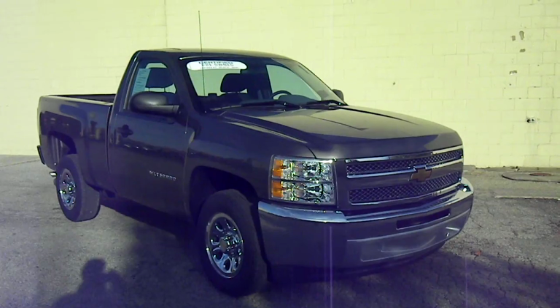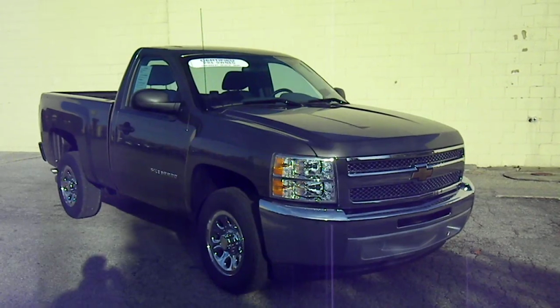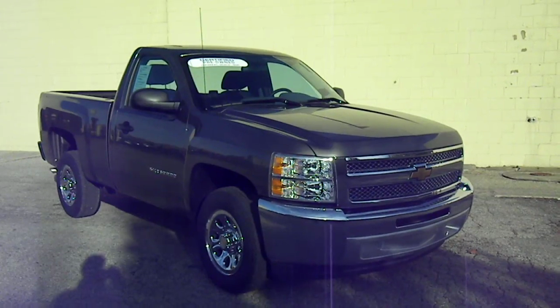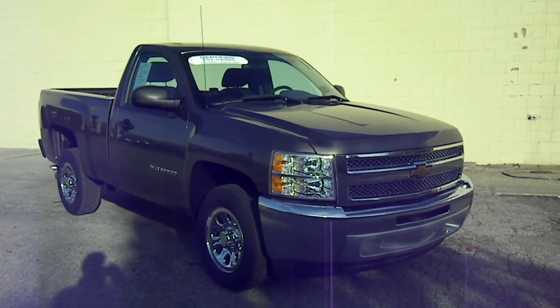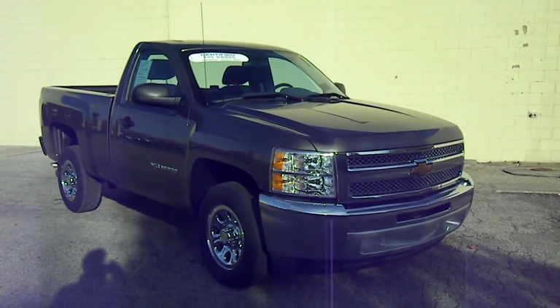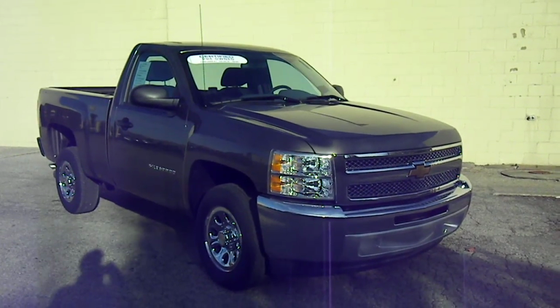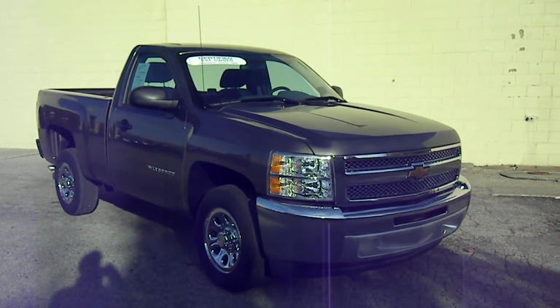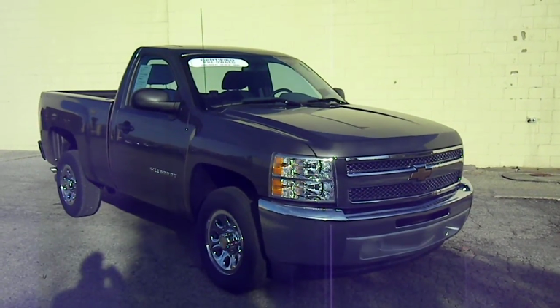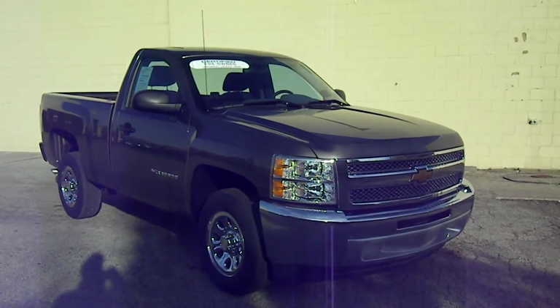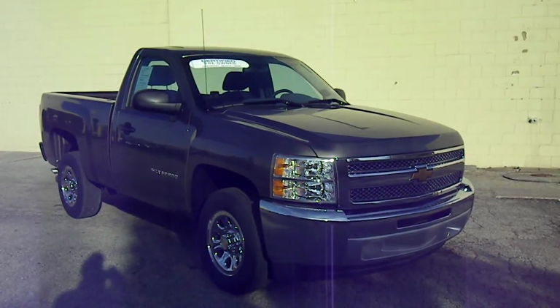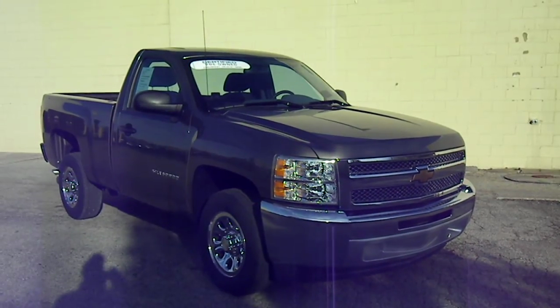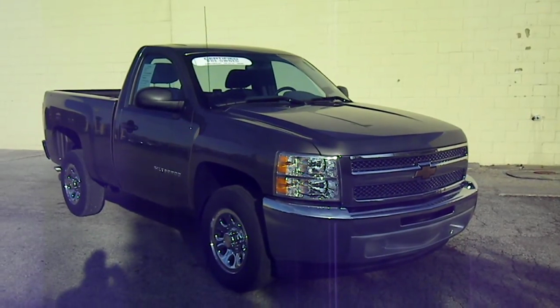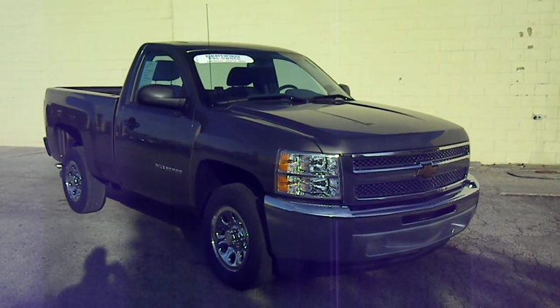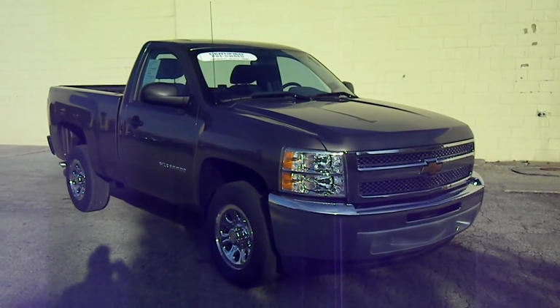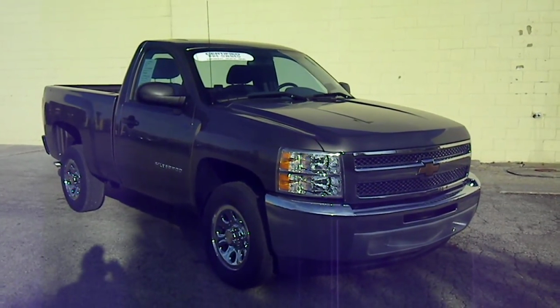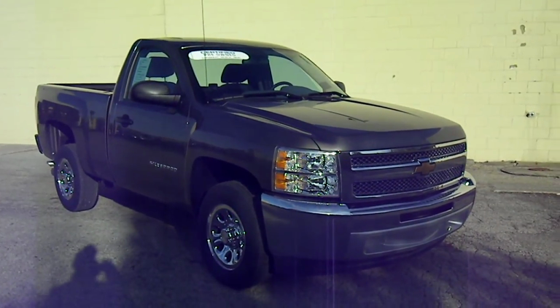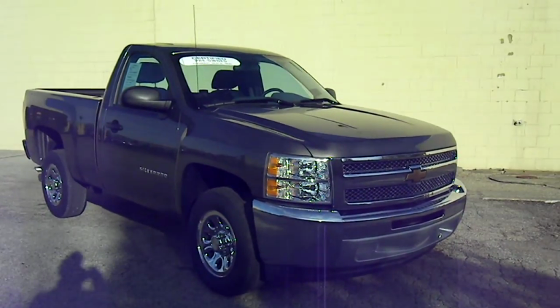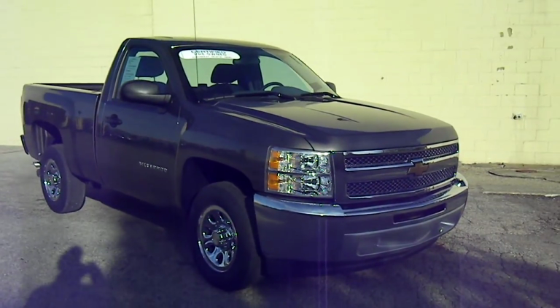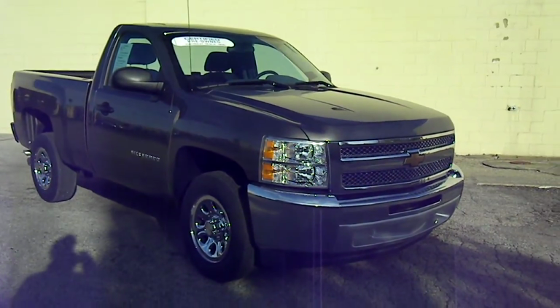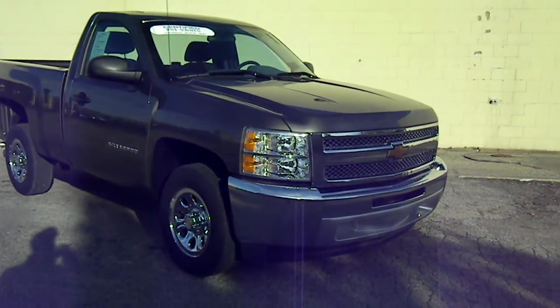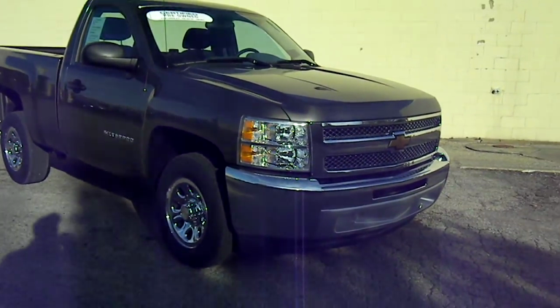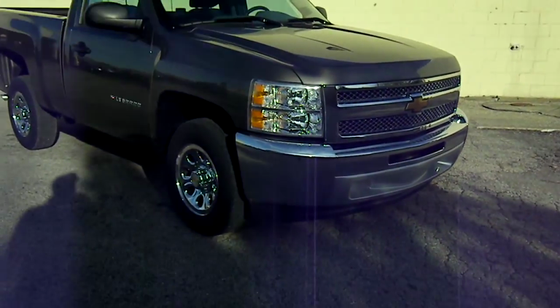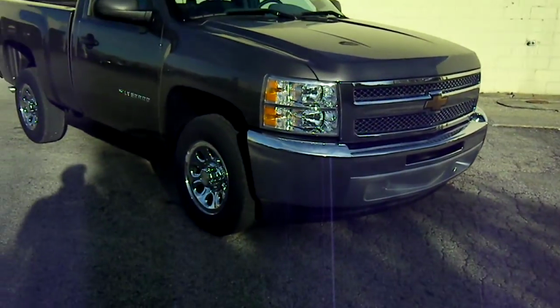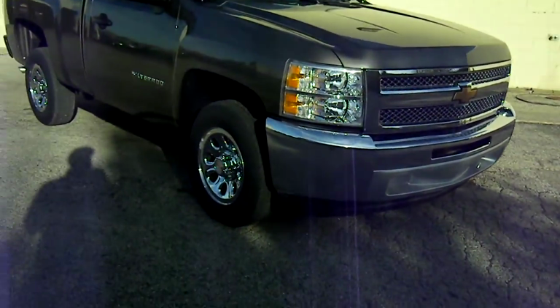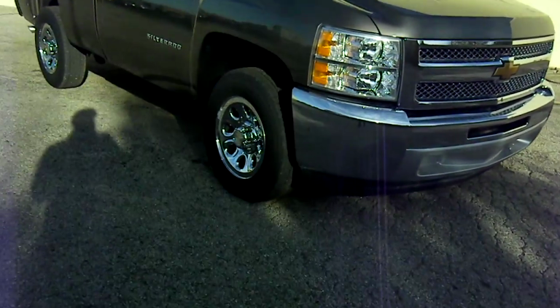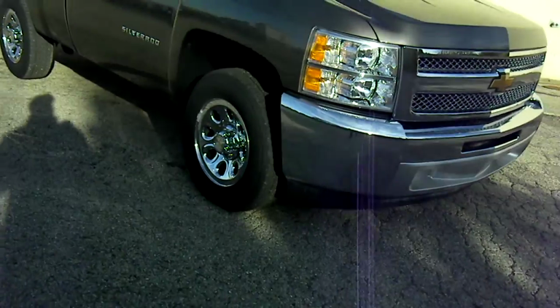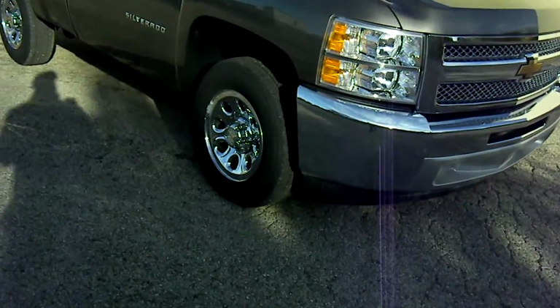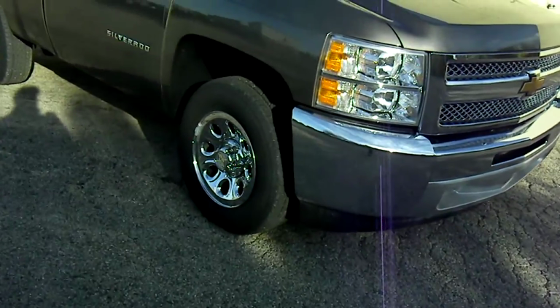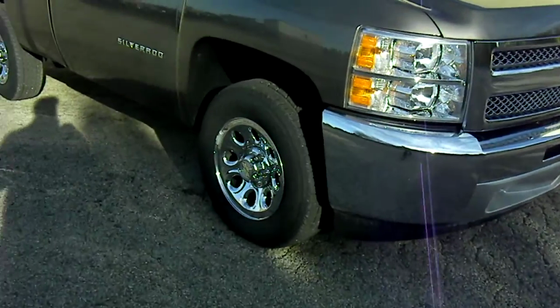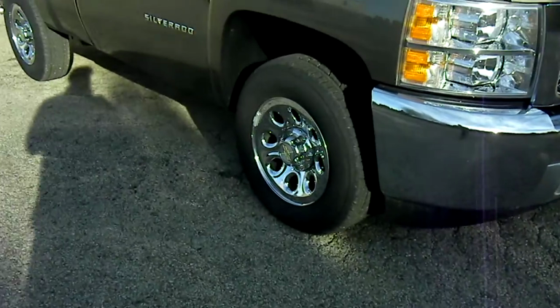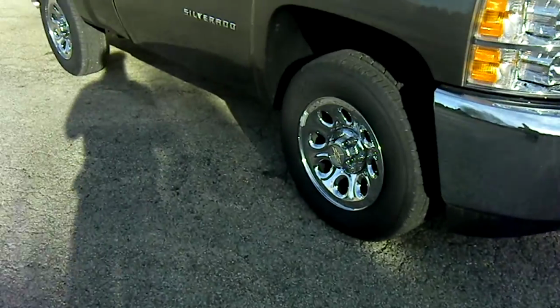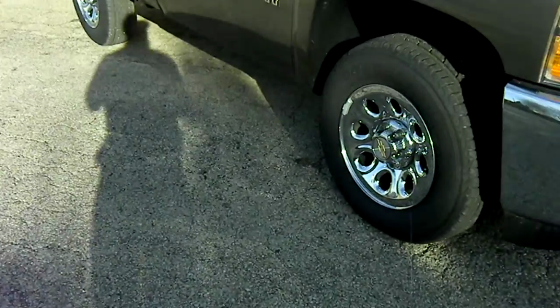People's Auto would like to show you around this 2013 Chevy Silverado work truck.